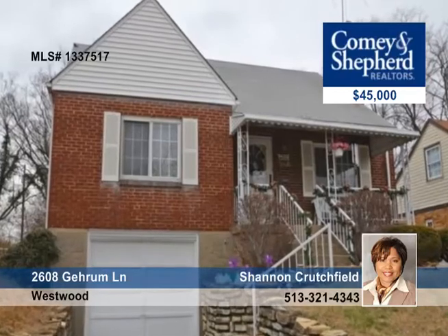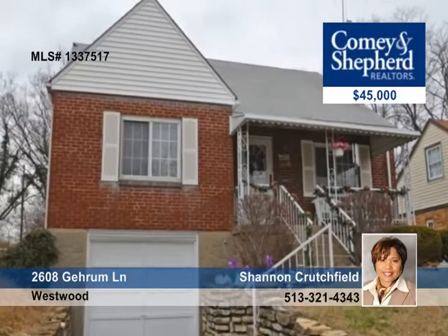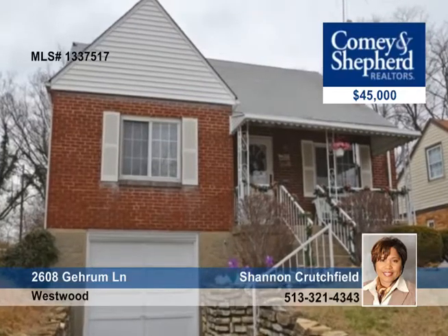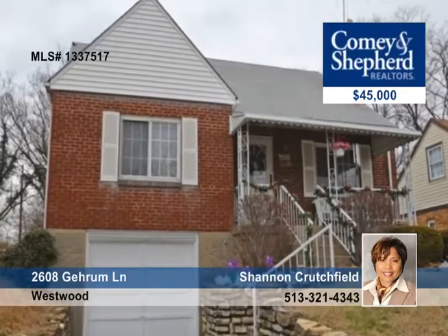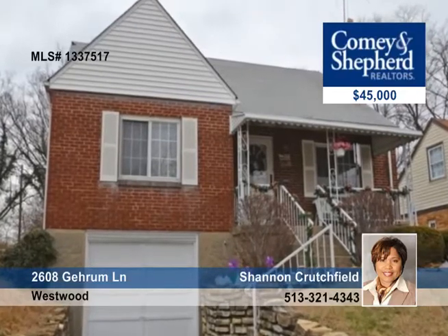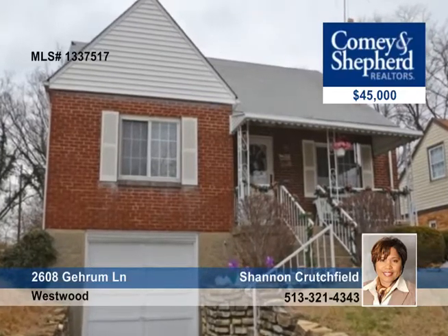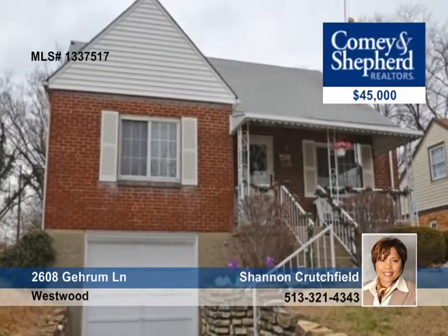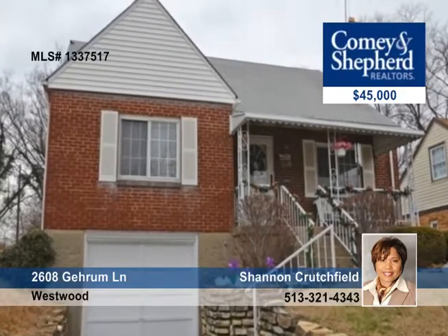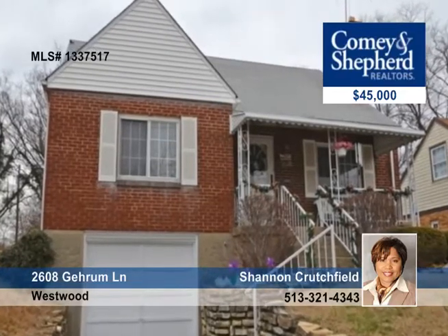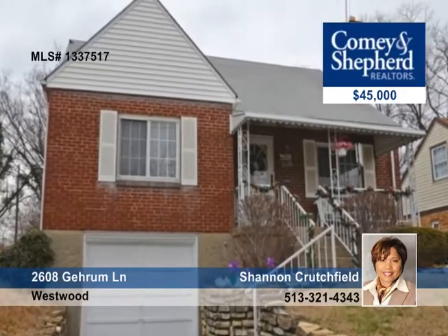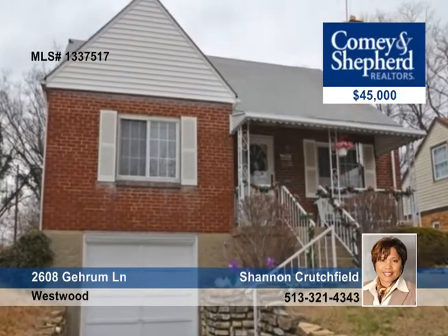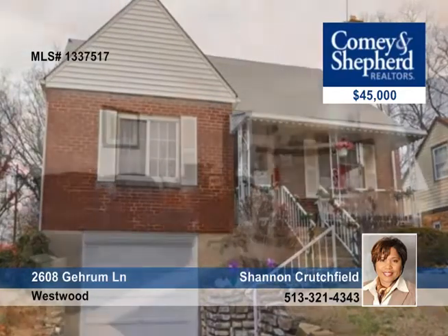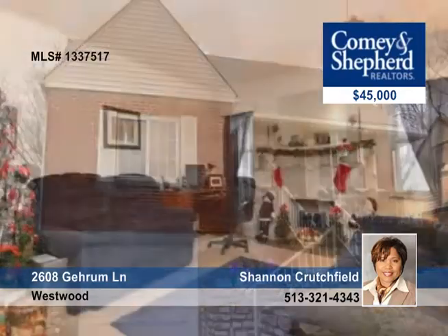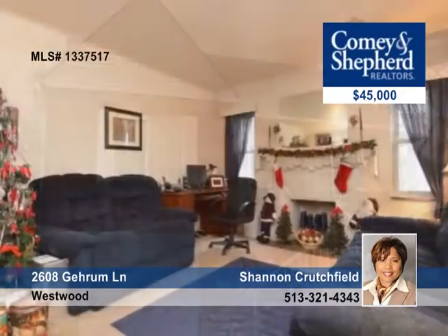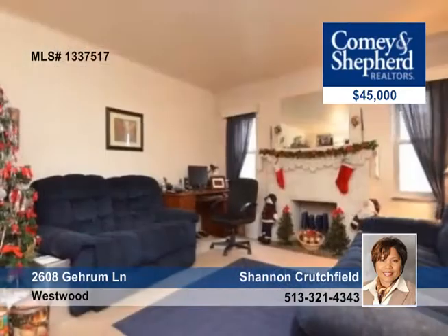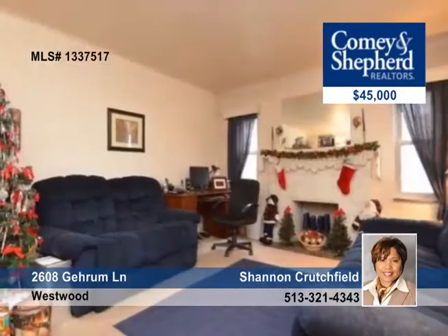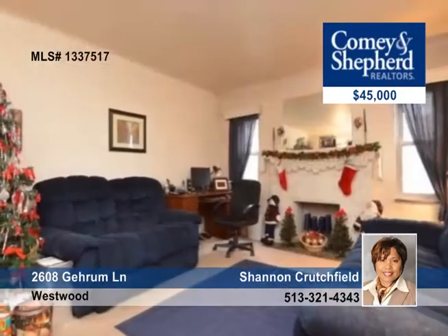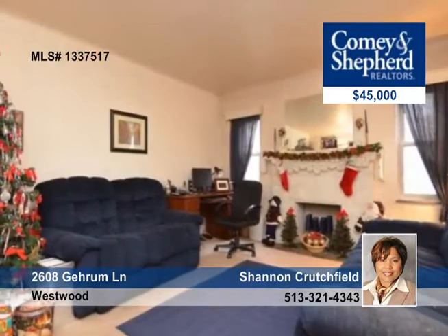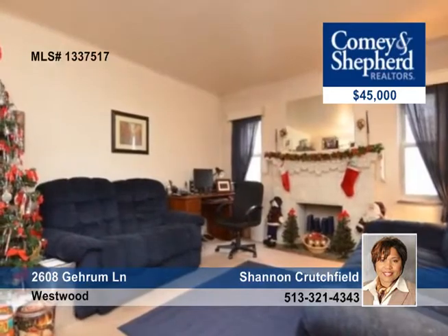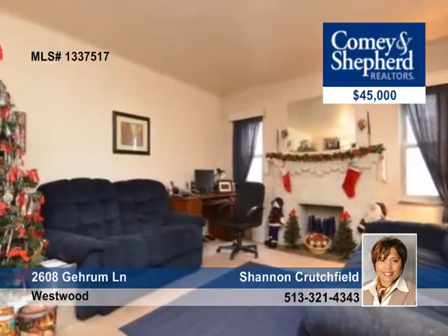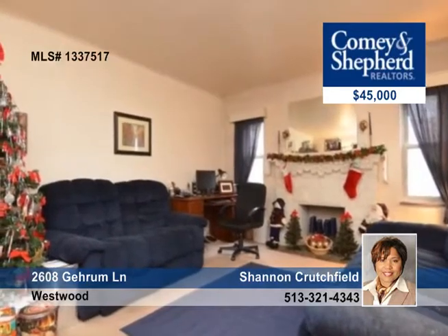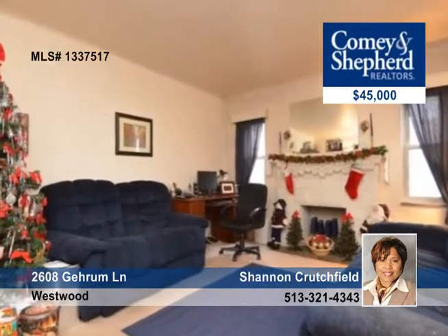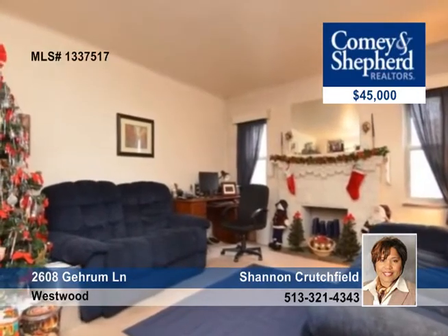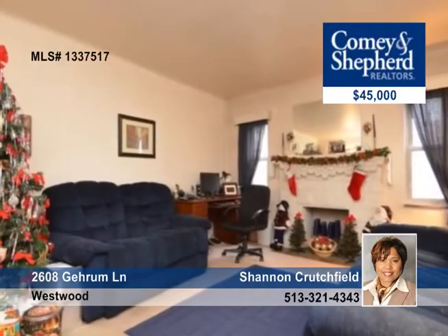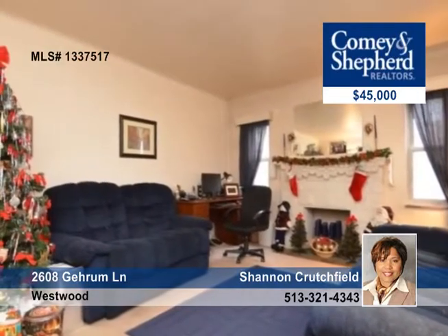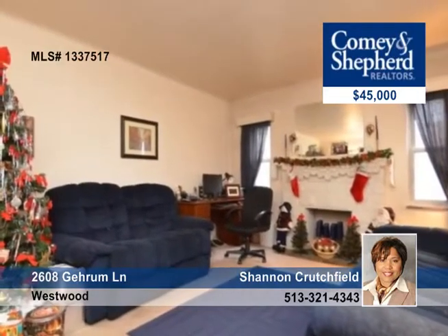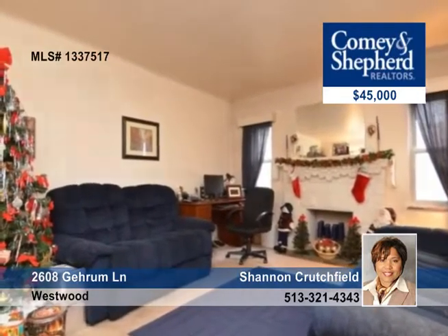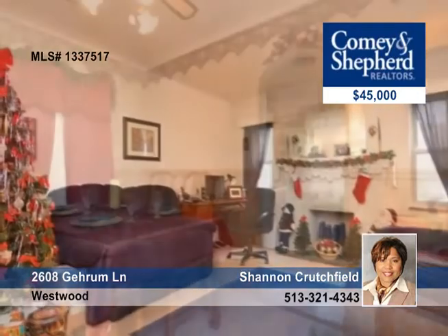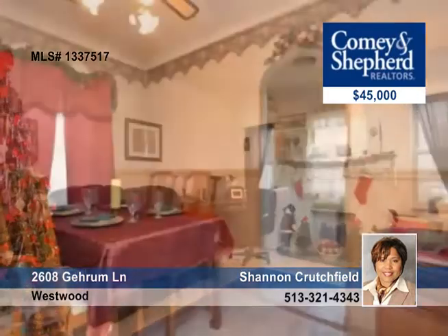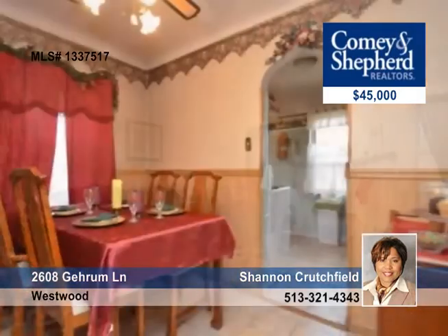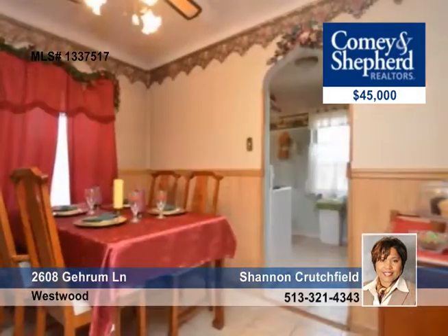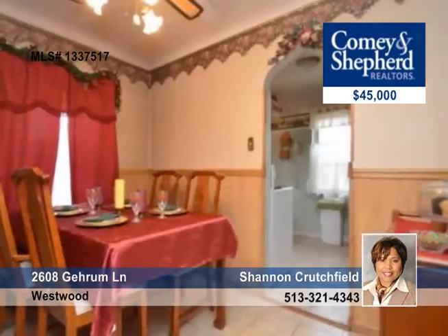Here's a nice three-bedroom, one-bath home with newer windows and a fenced-in yard. There's a covered front porch which is ideal for enjoying the weather, even in the rain.